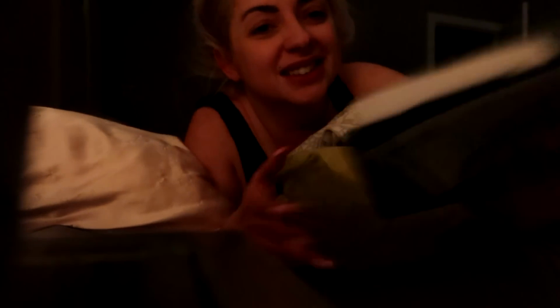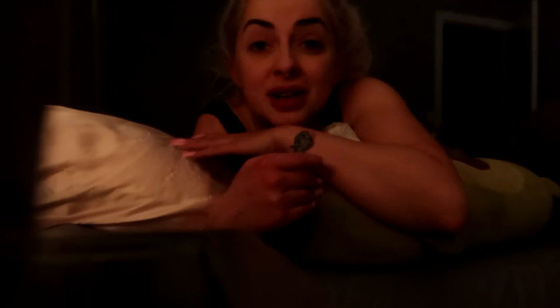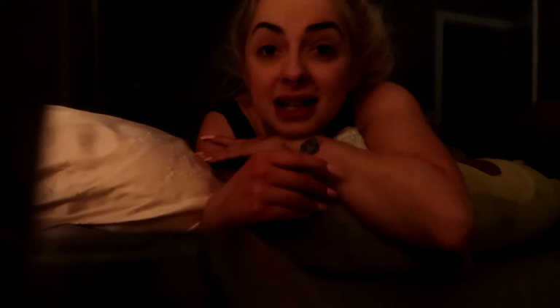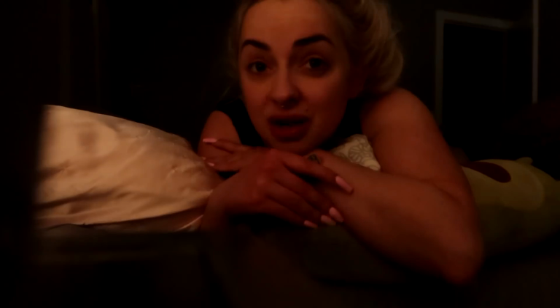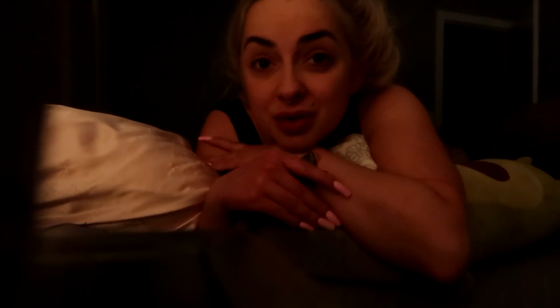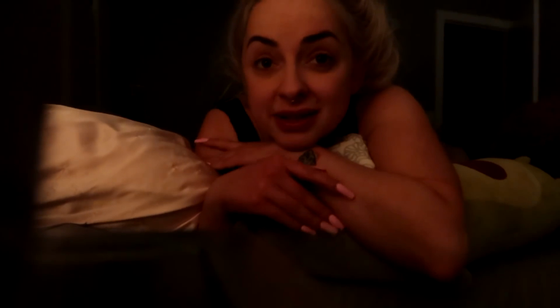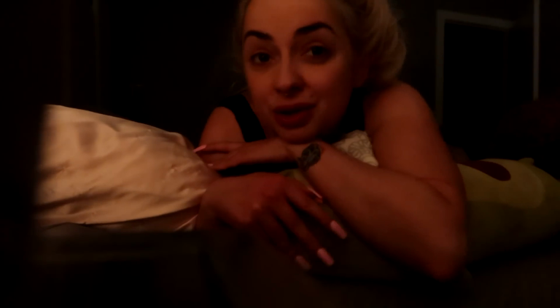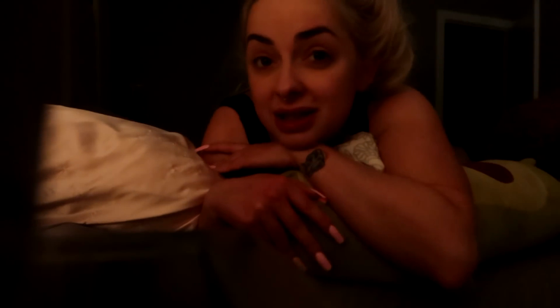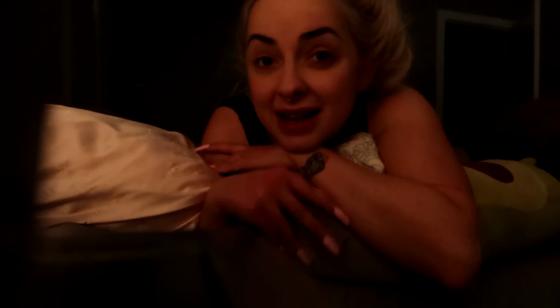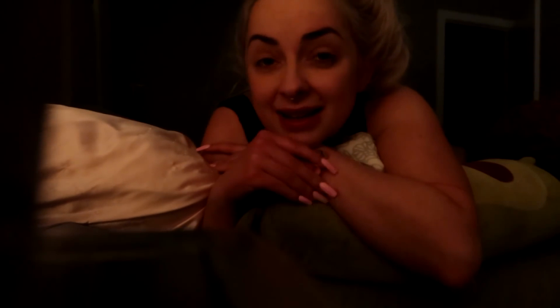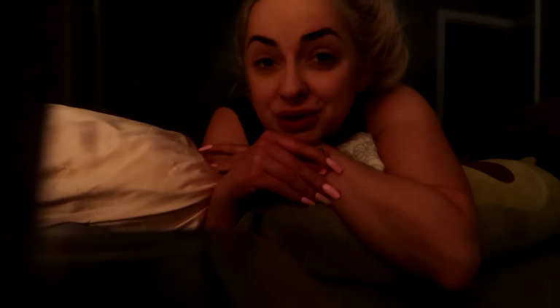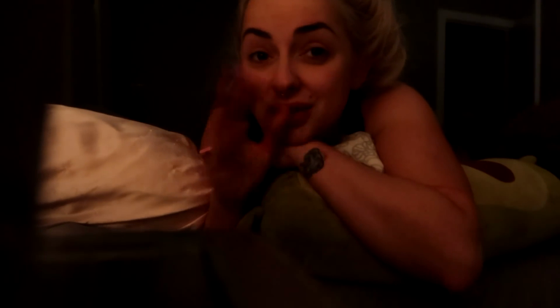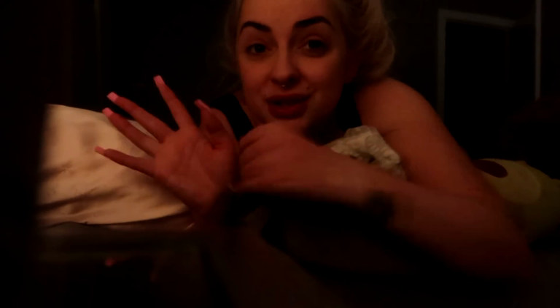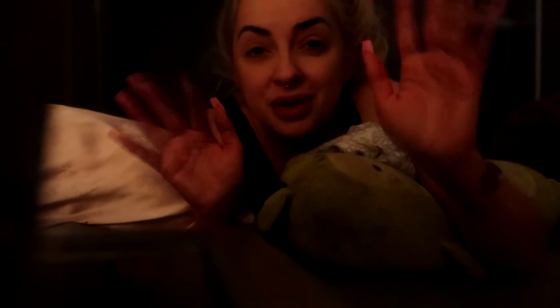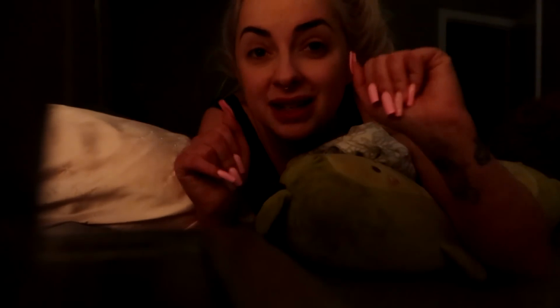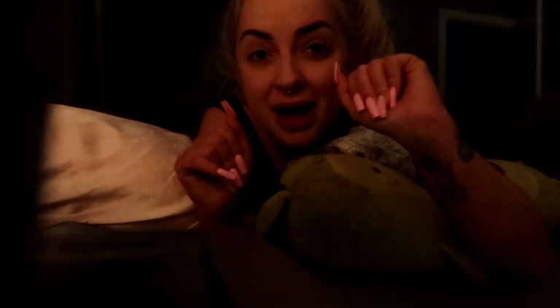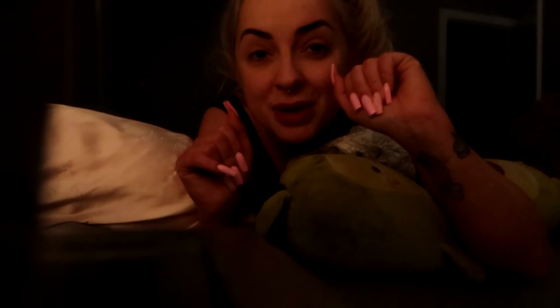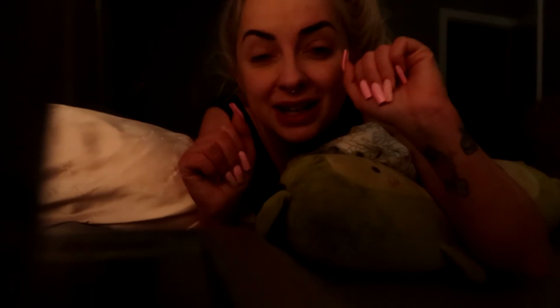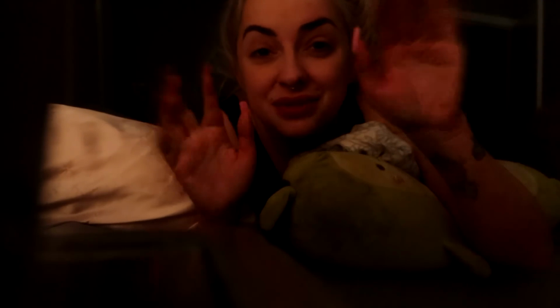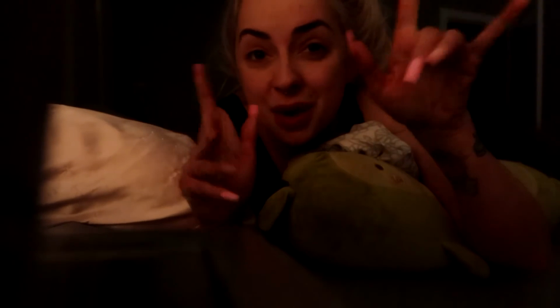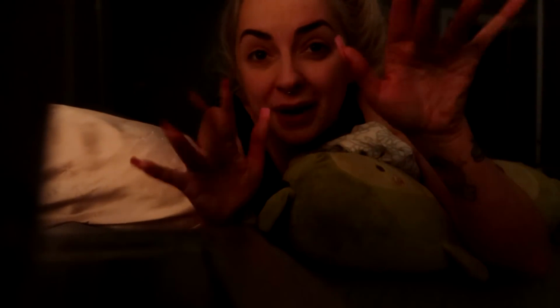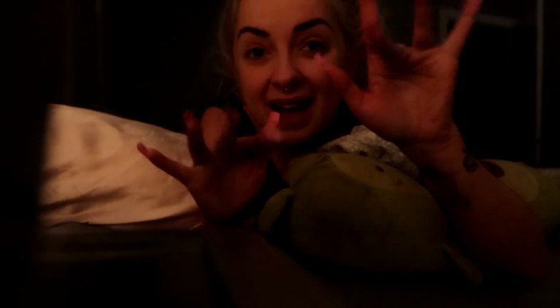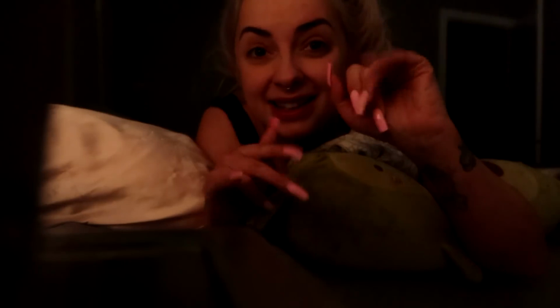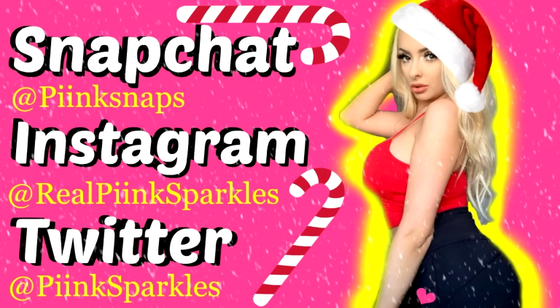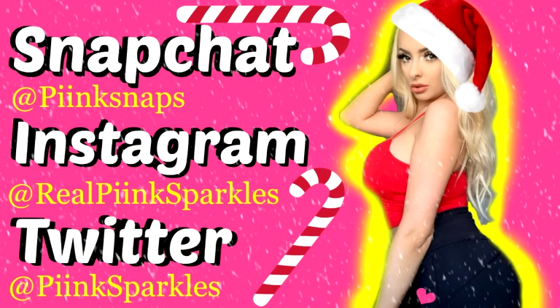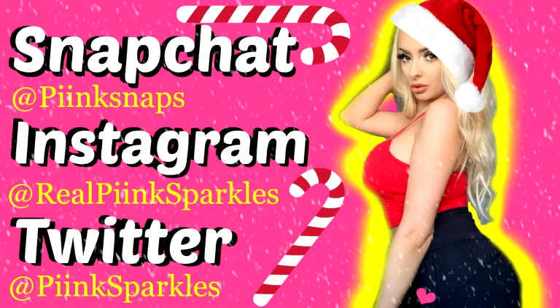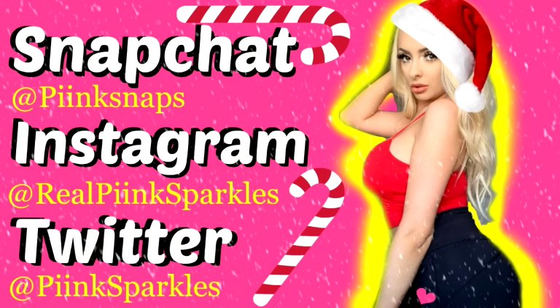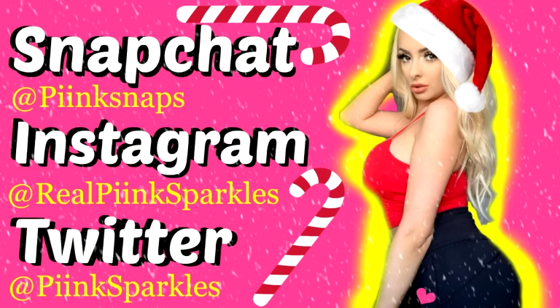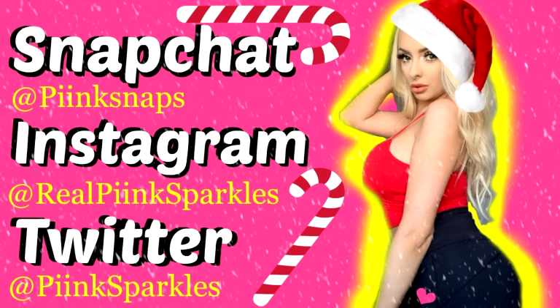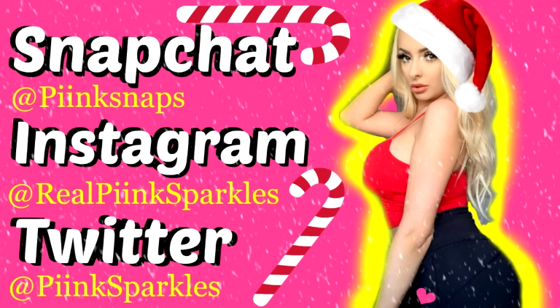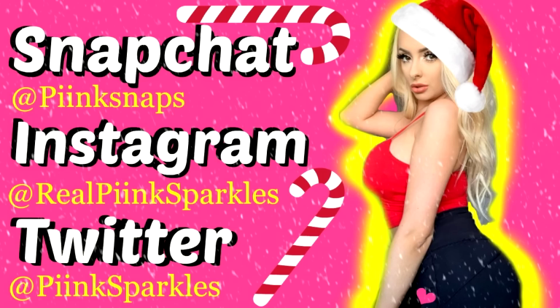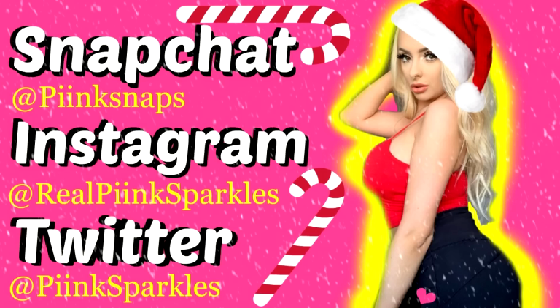Guys, I hope you have a great day and I'll talk to you all in my next video. Bye!